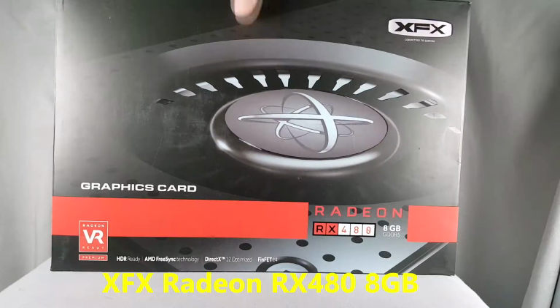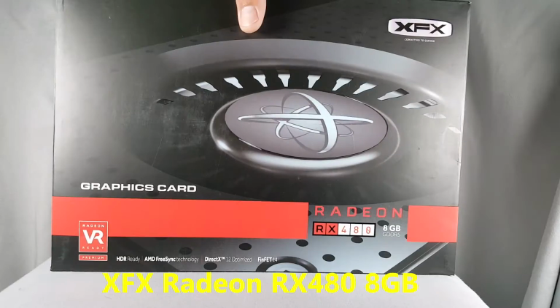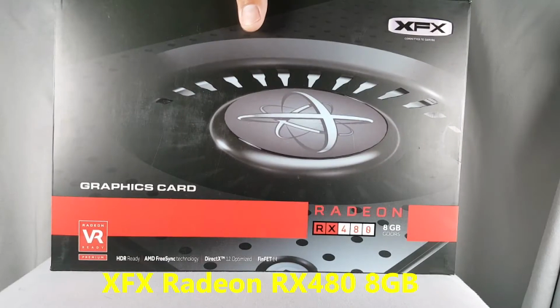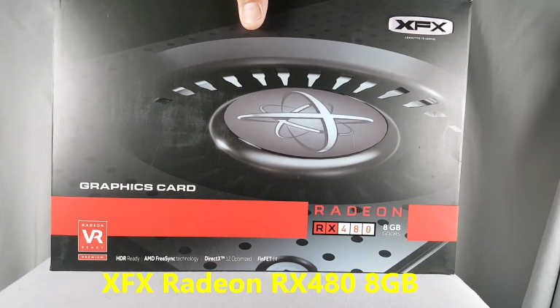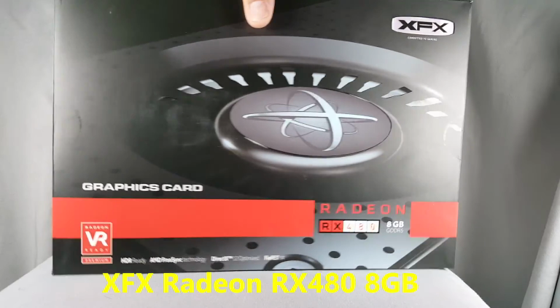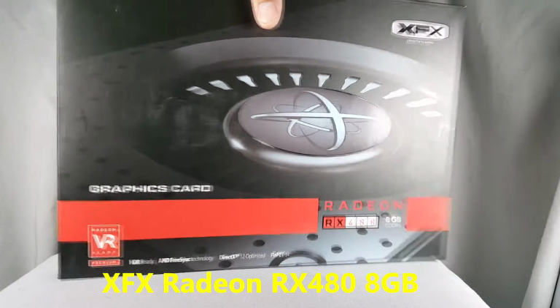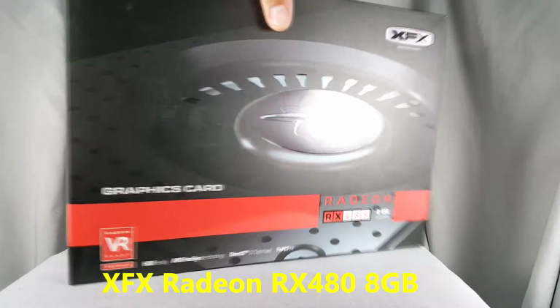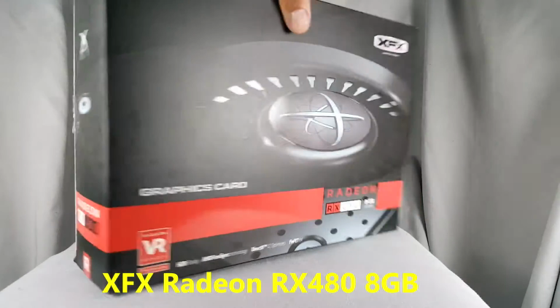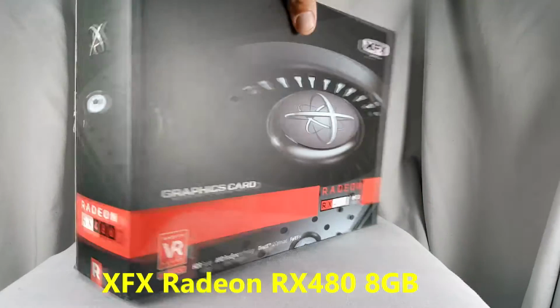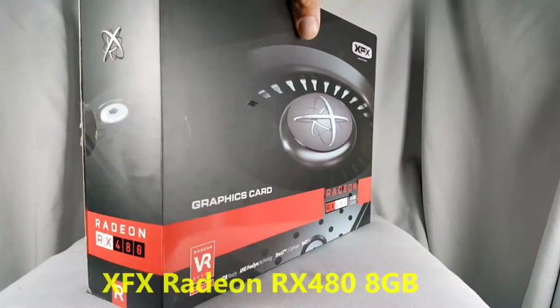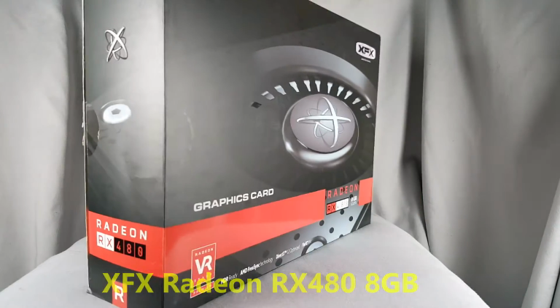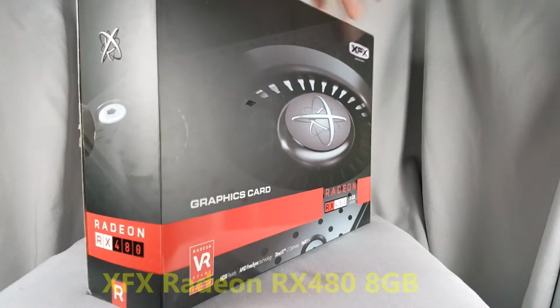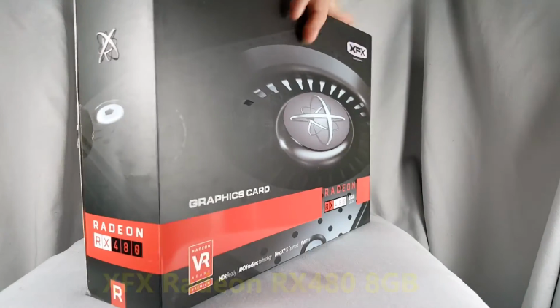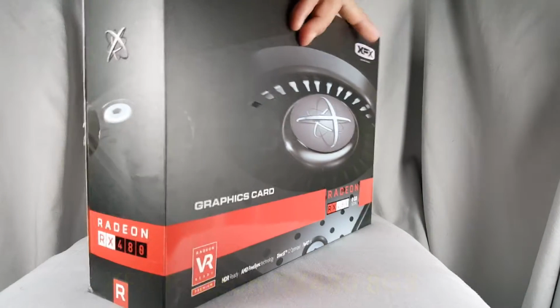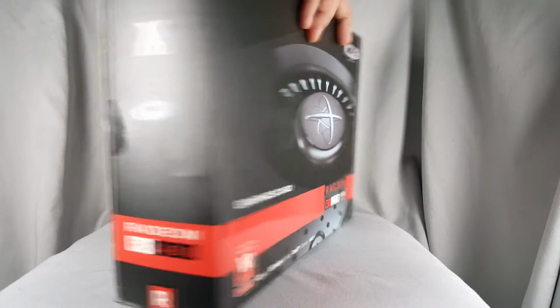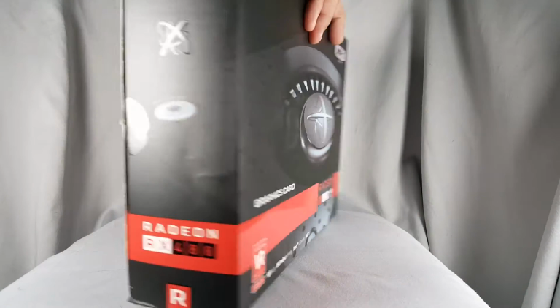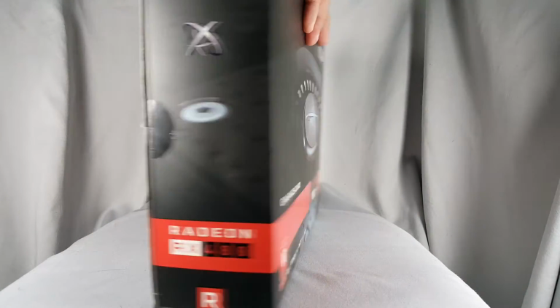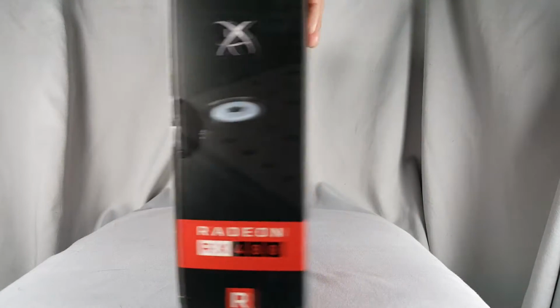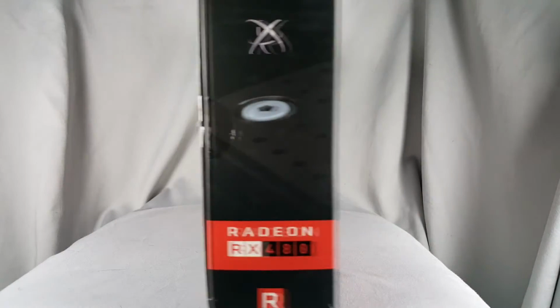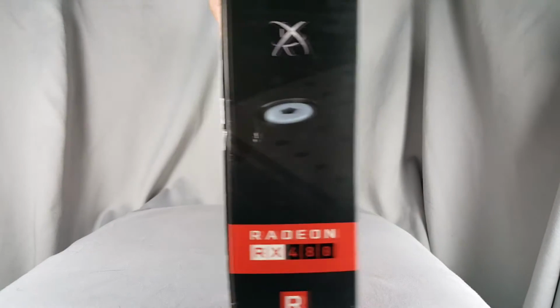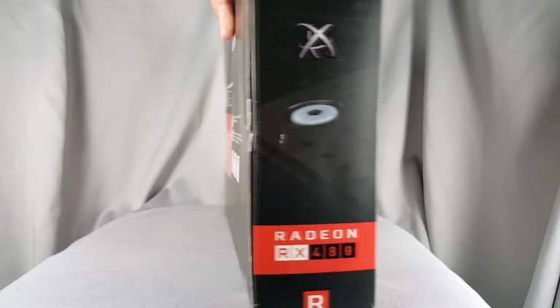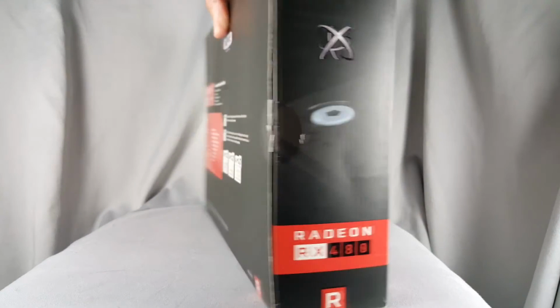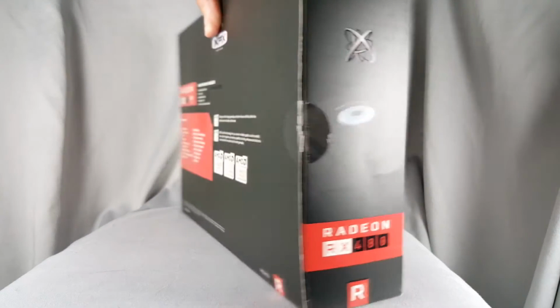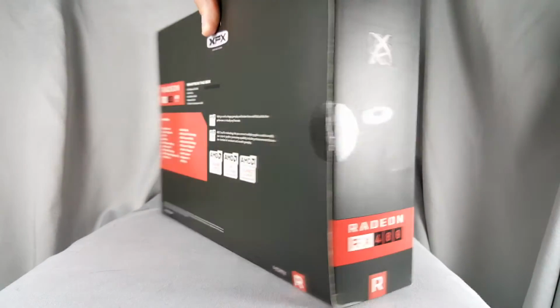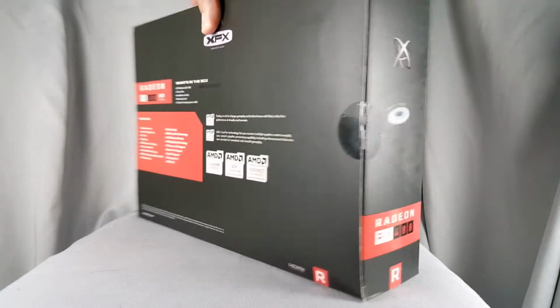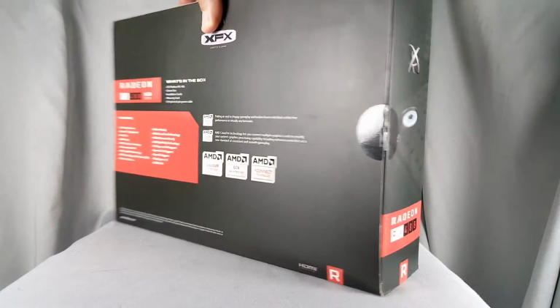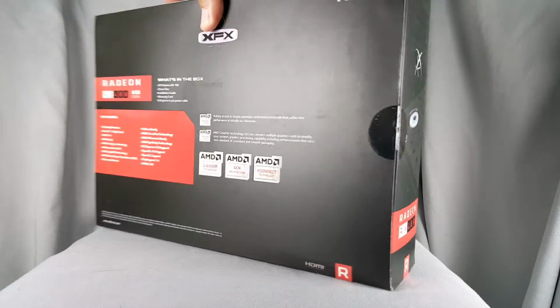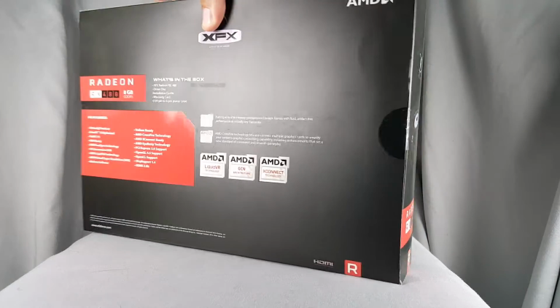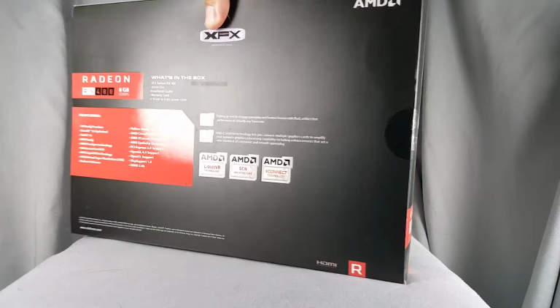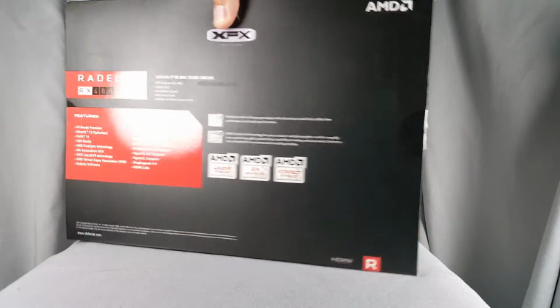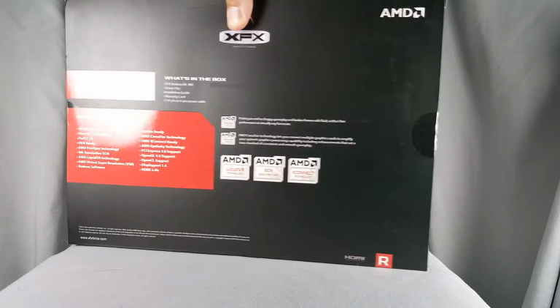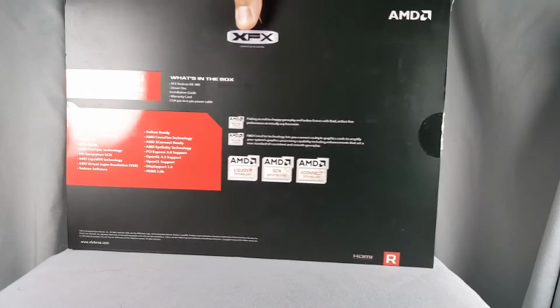What's up guys, this is Derek with Got Tech Reviews. We're going to have a little unboxing of the XFX RX 480 8GB card.